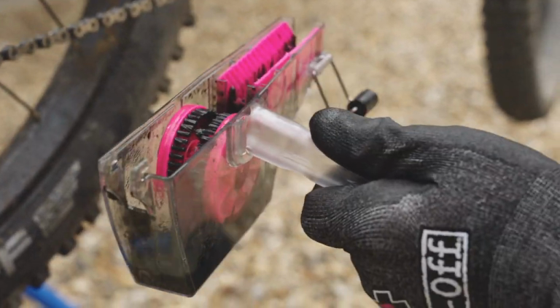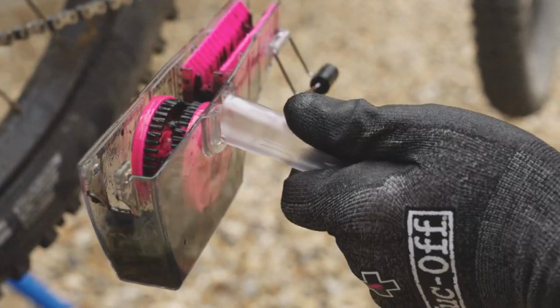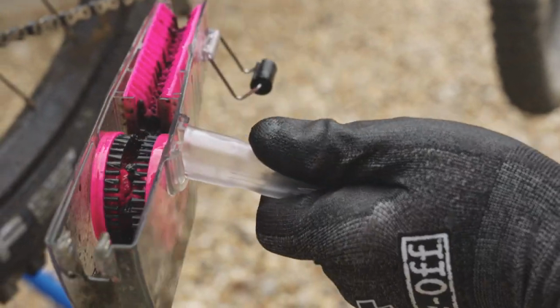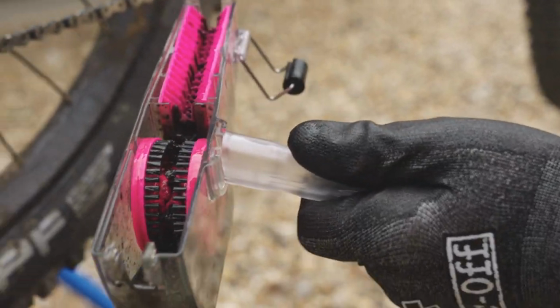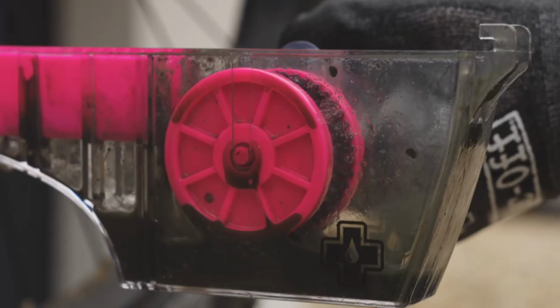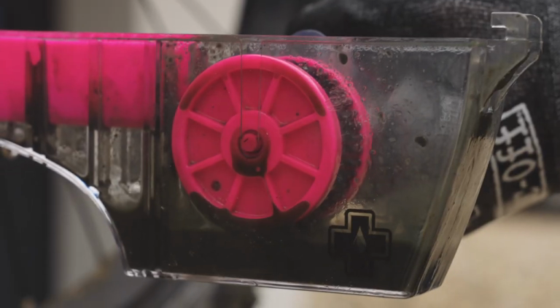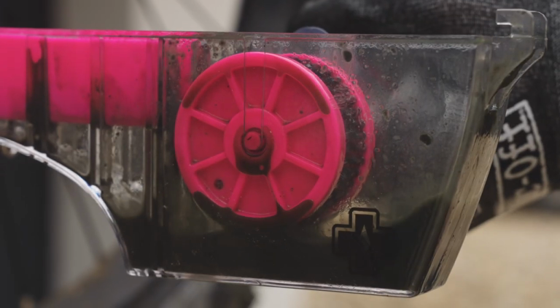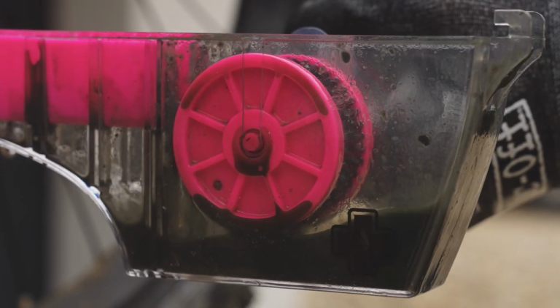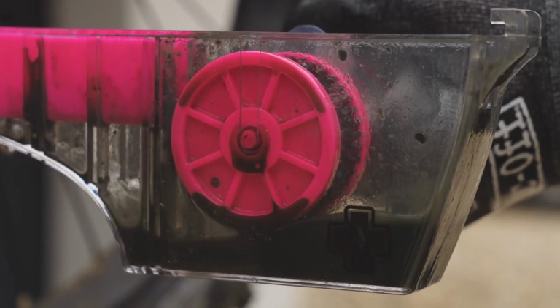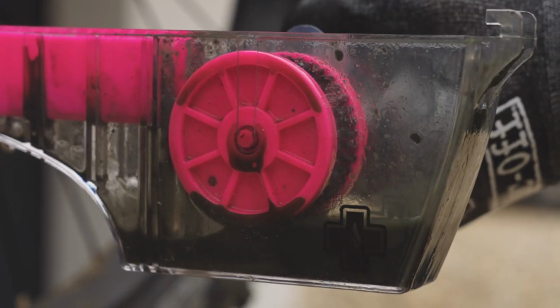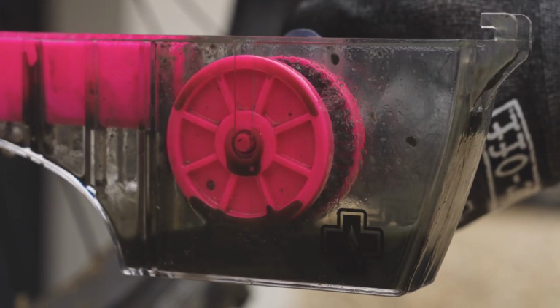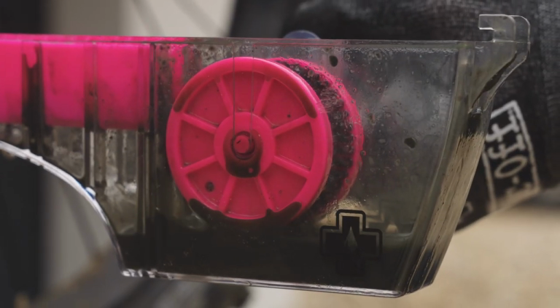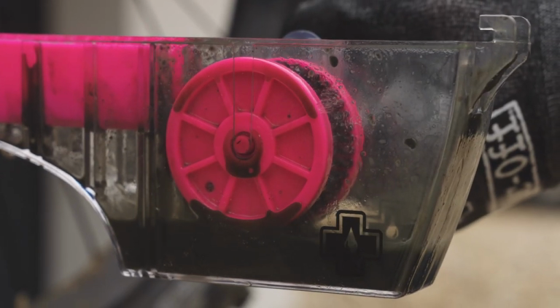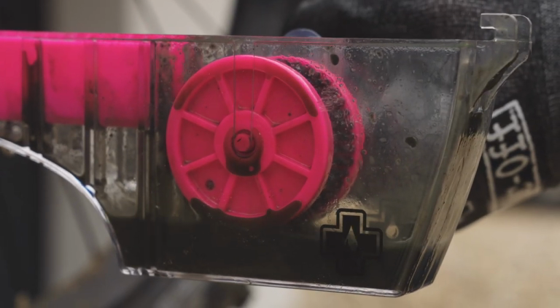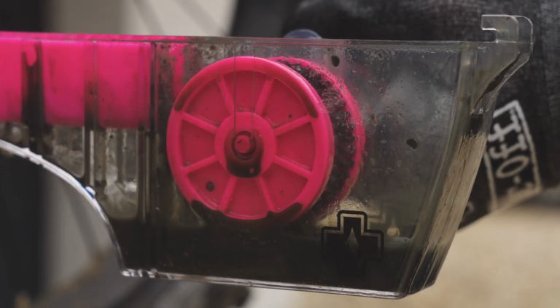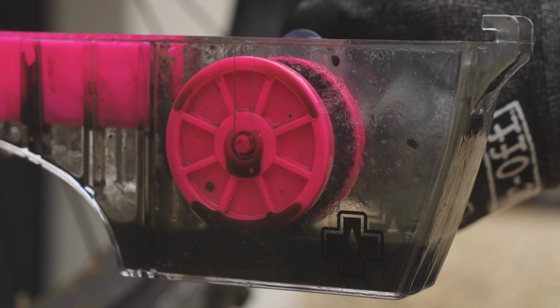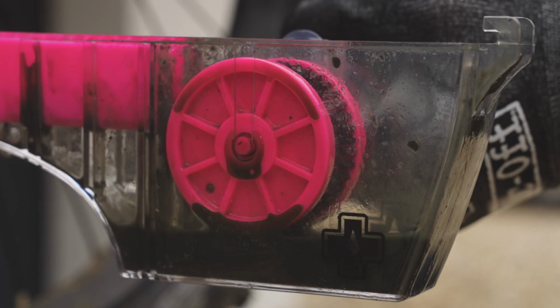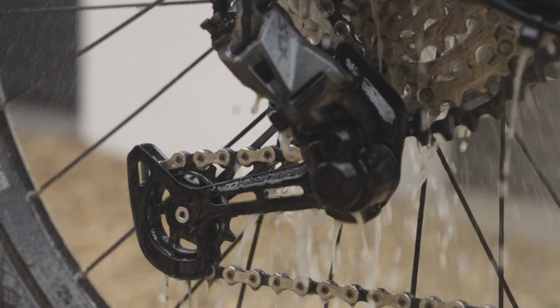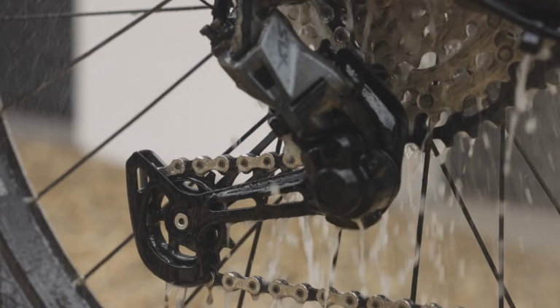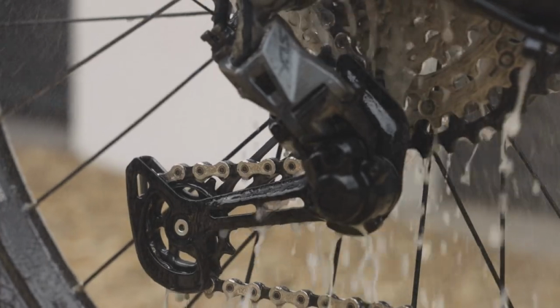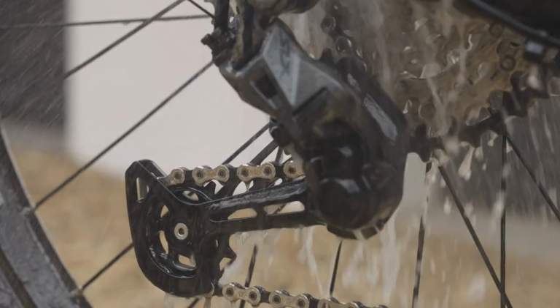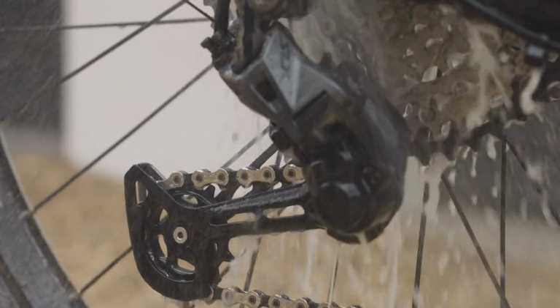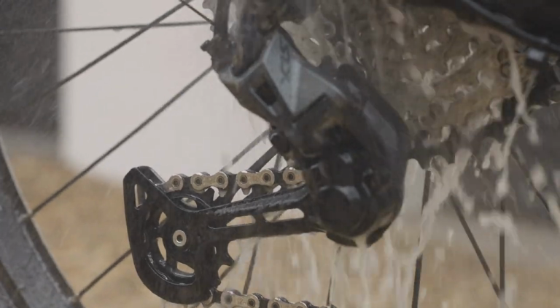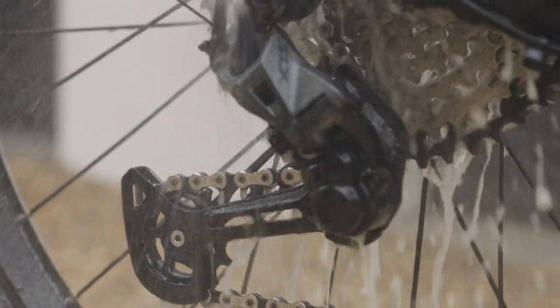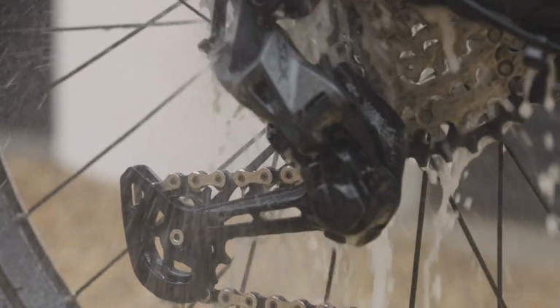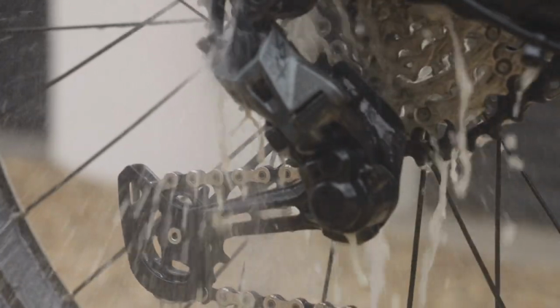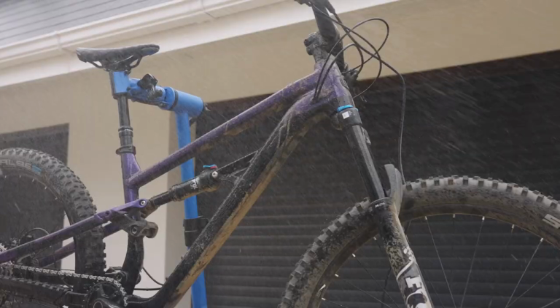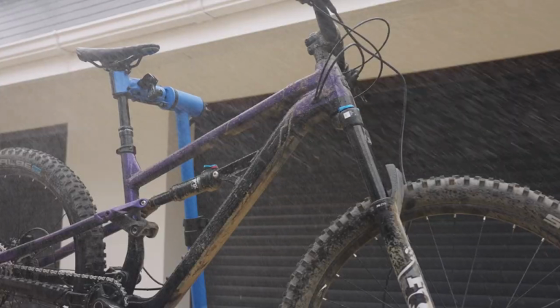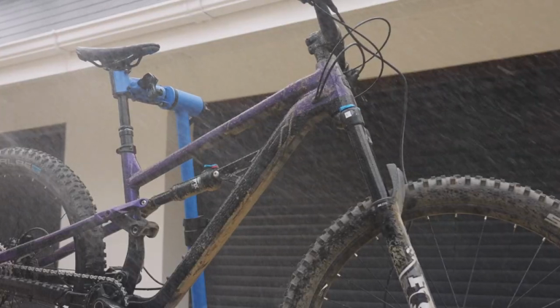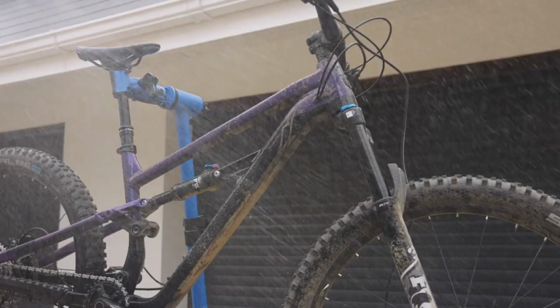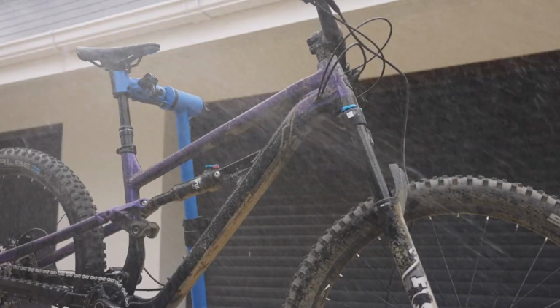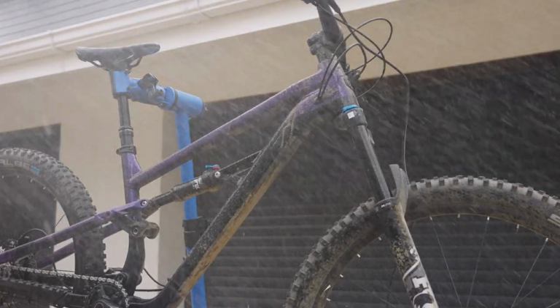Look at all that grime. Now I'm going to rinse off the drivetrain and pre-rinse the entire bike, ready for a clean.